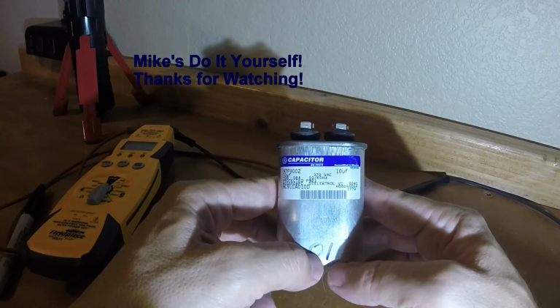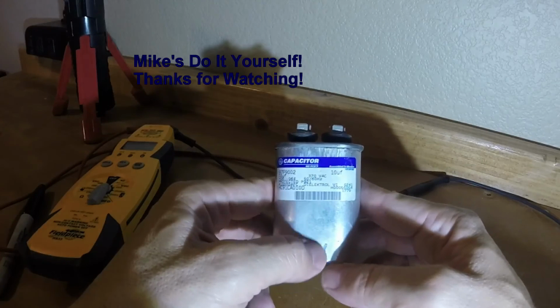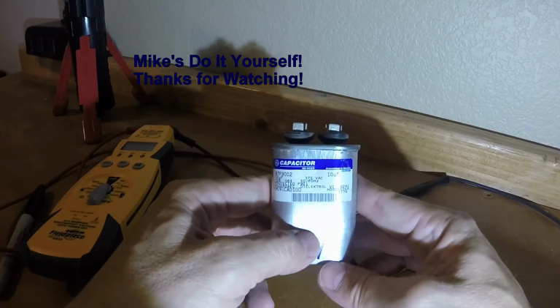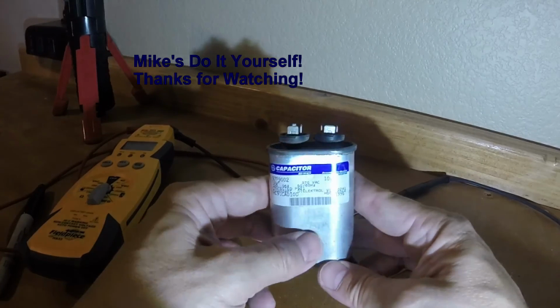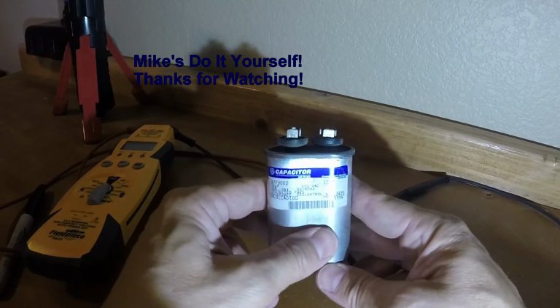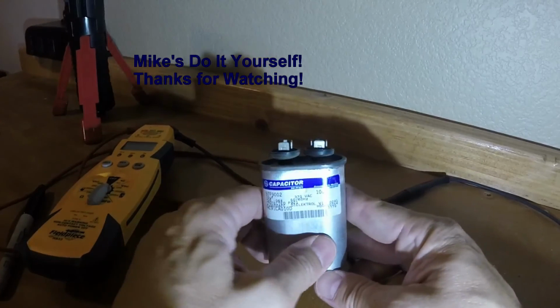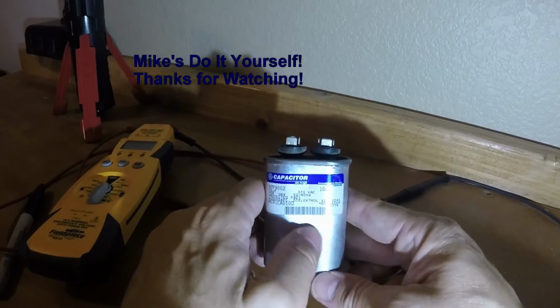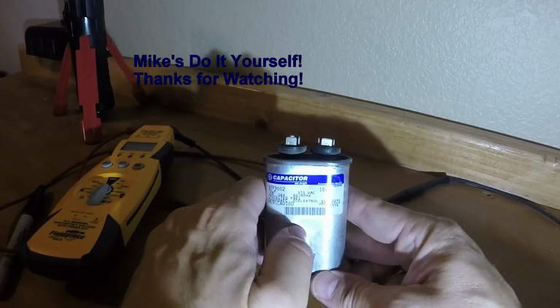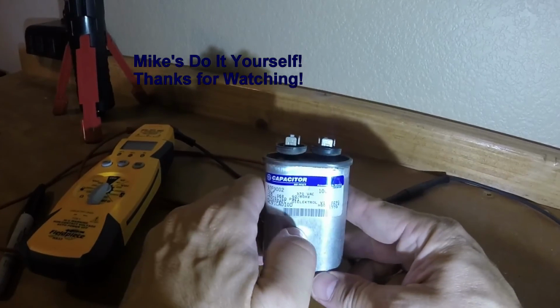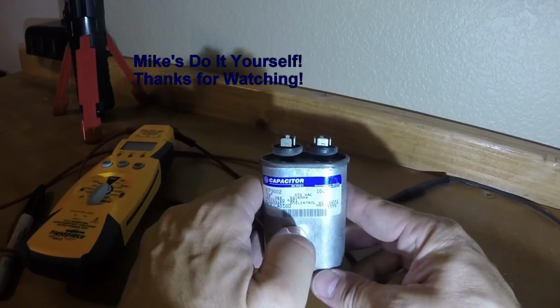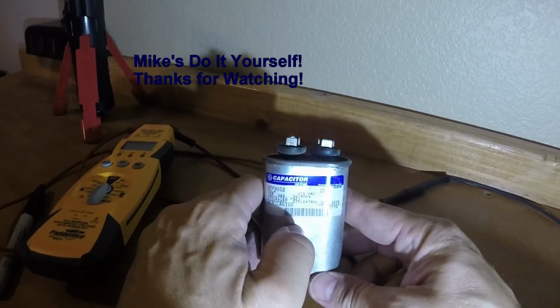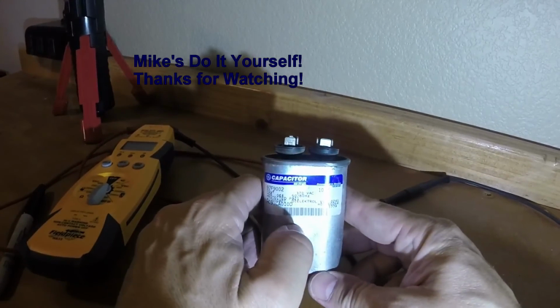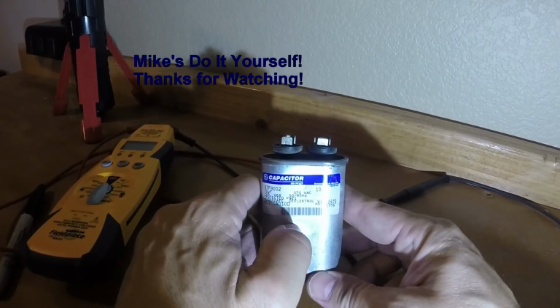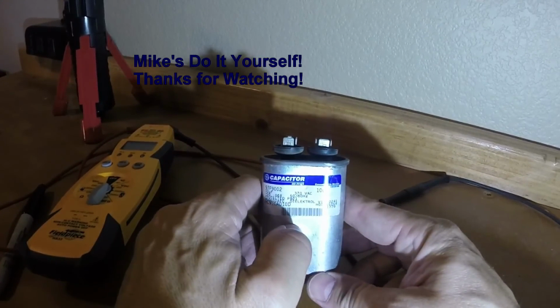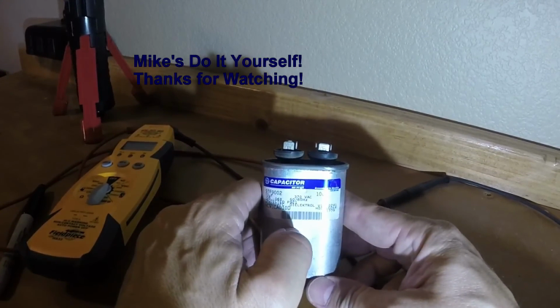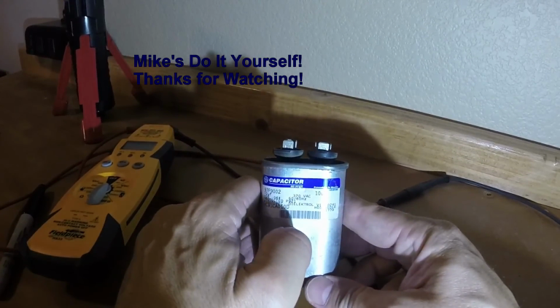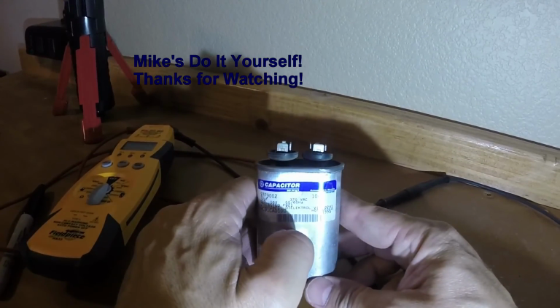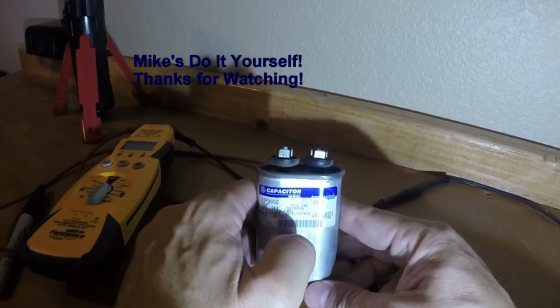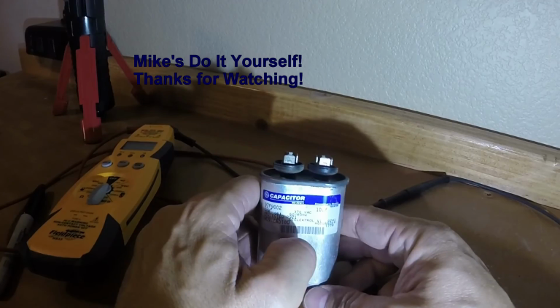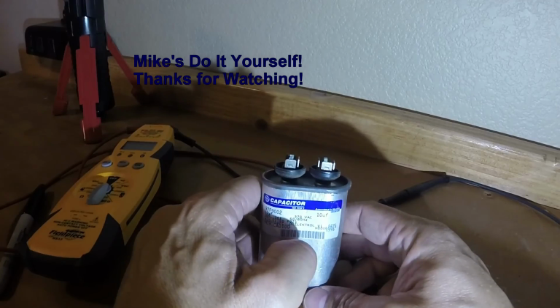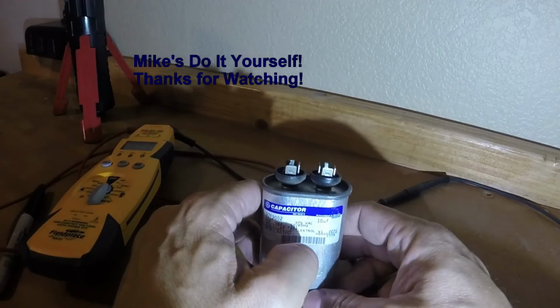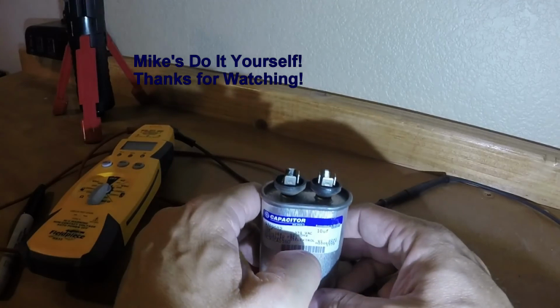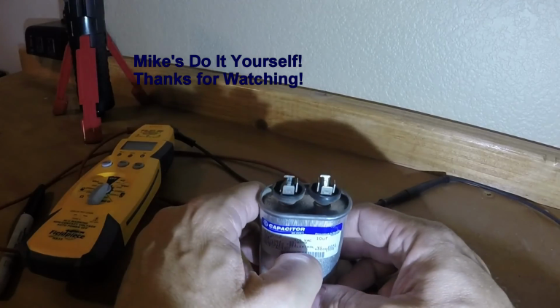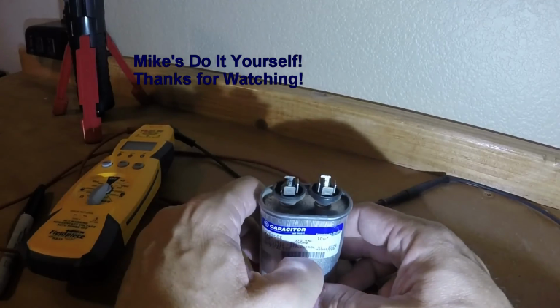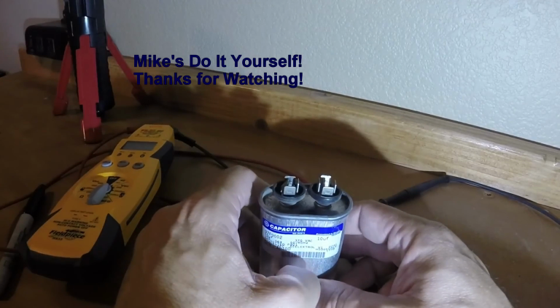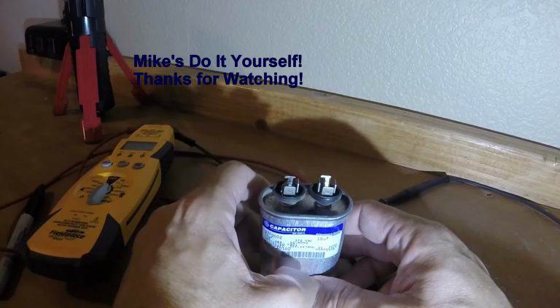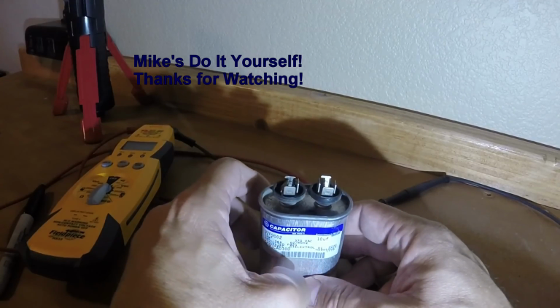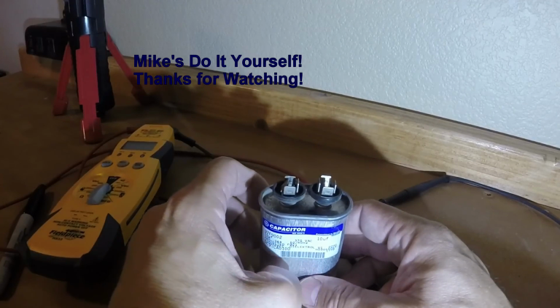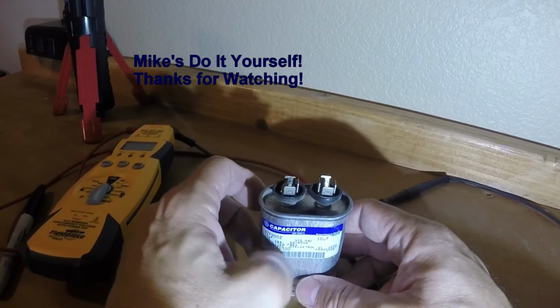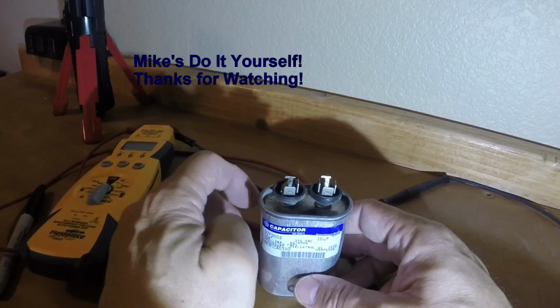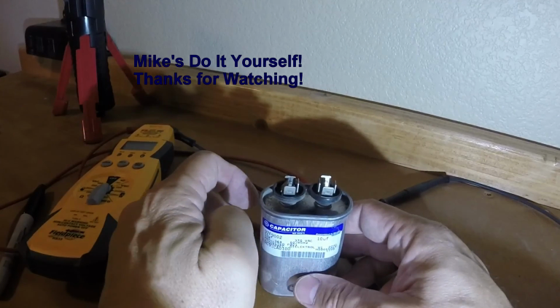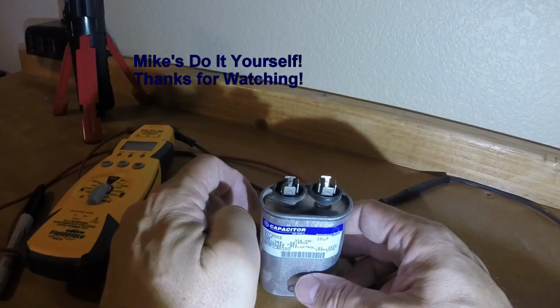Well, this has been Mike from Mike's Do It Yourself. Thanks for watching and good luck on your next home or automotive project.